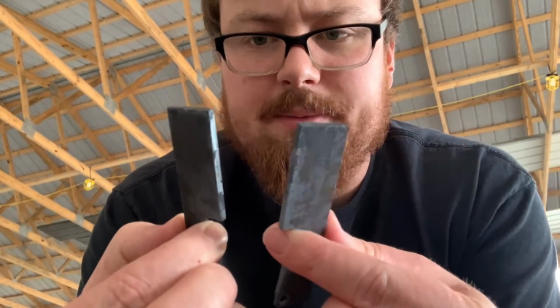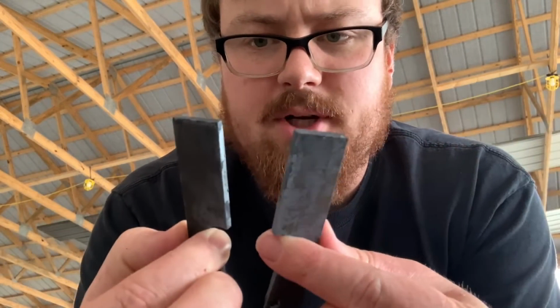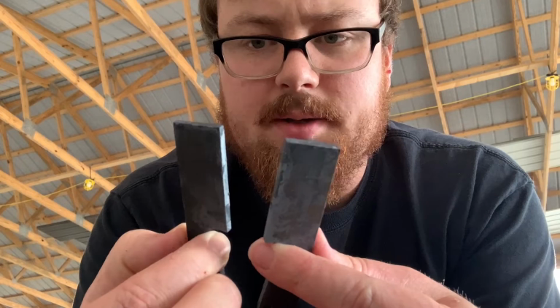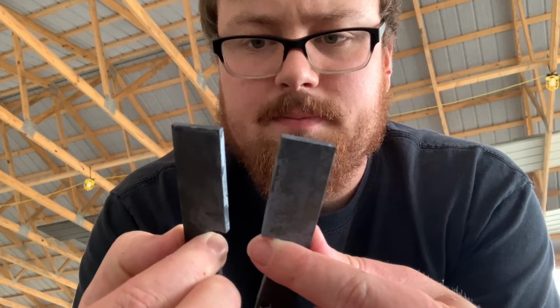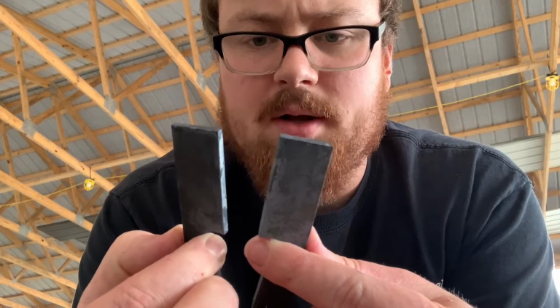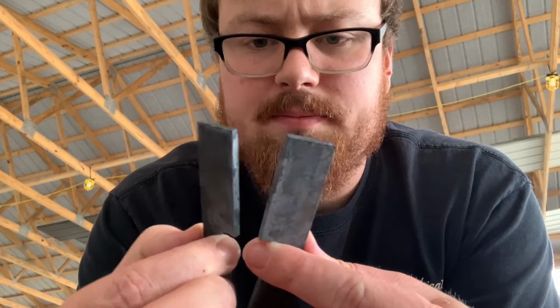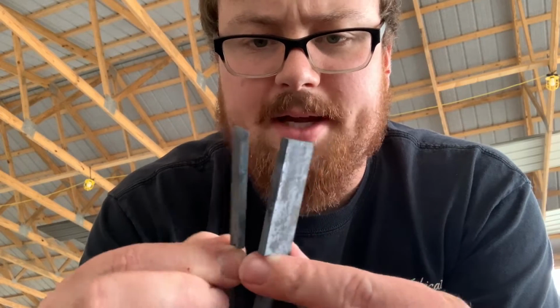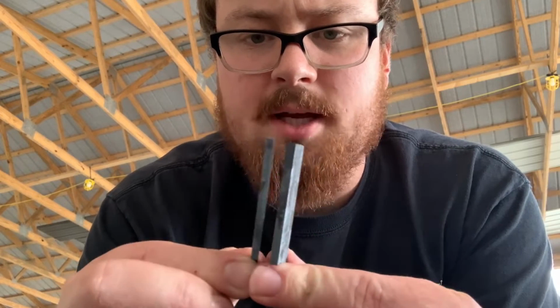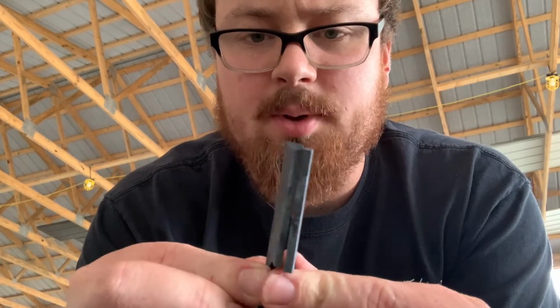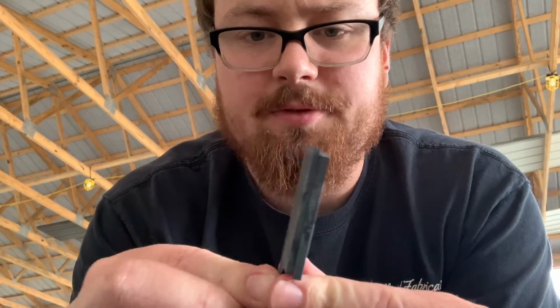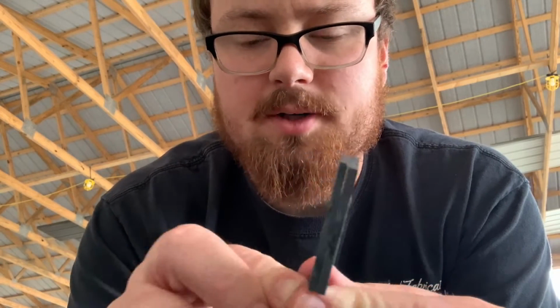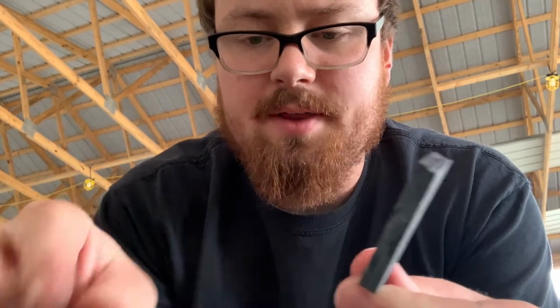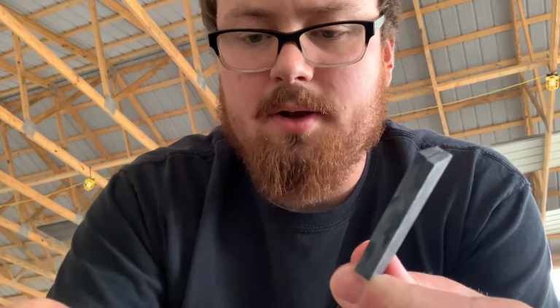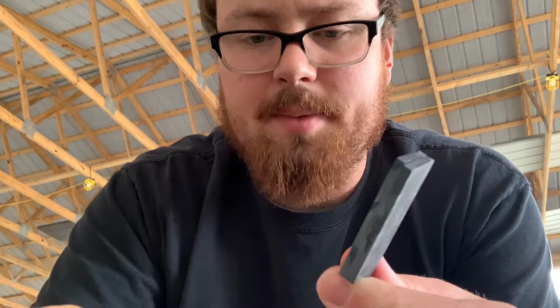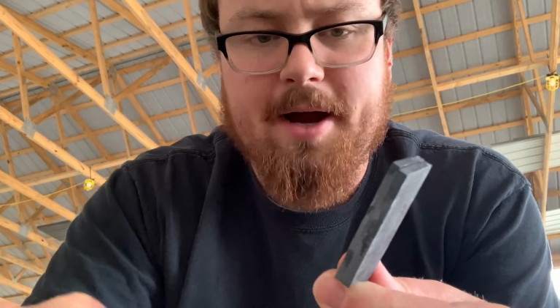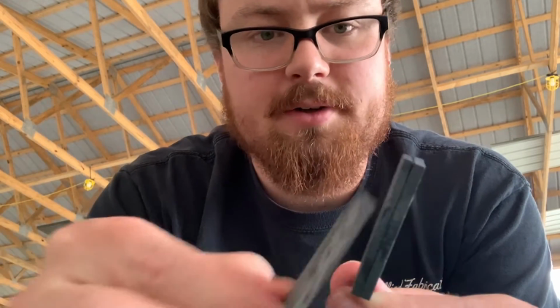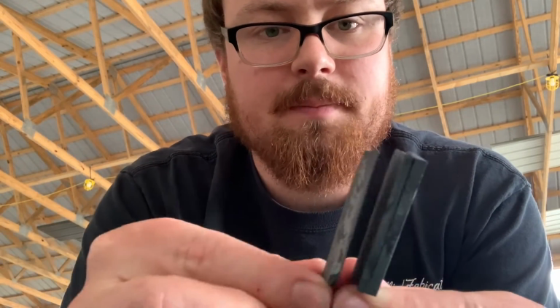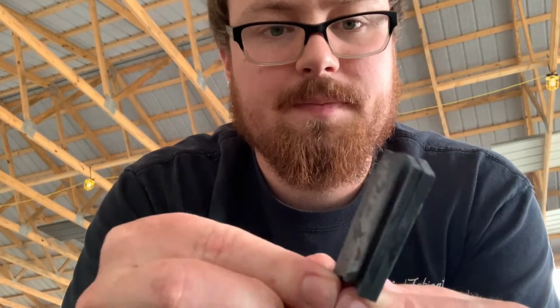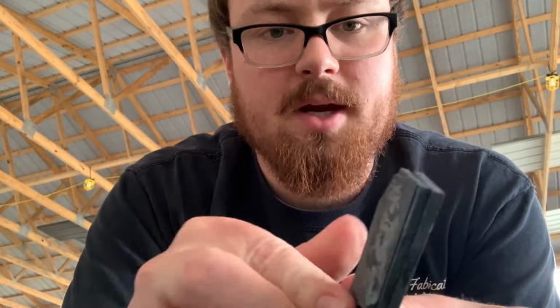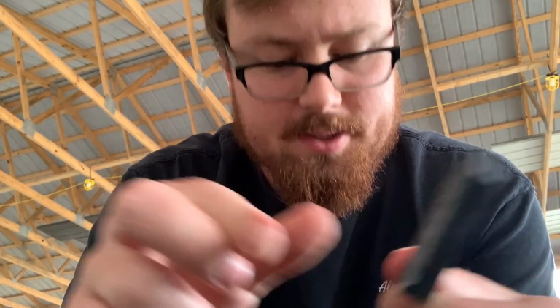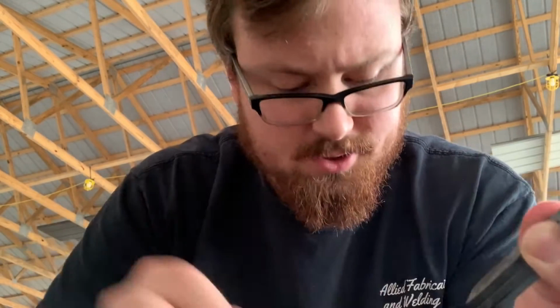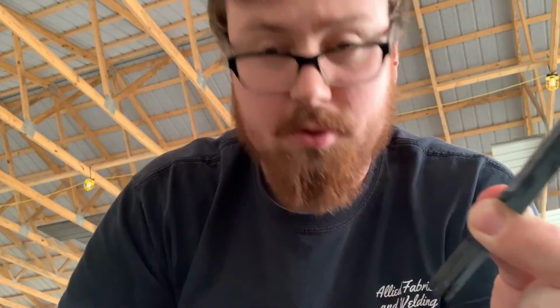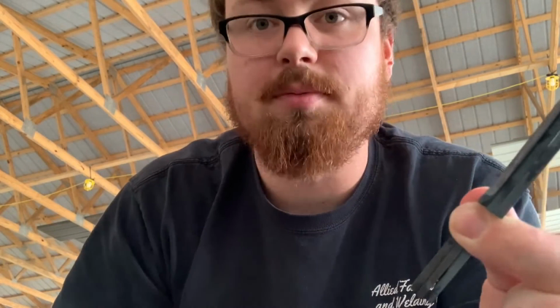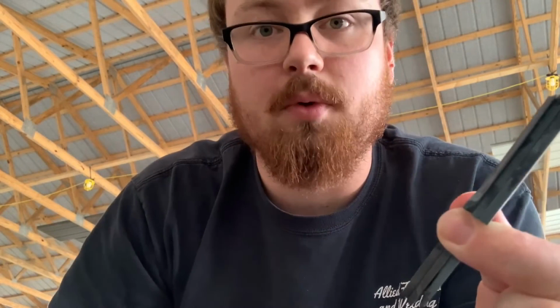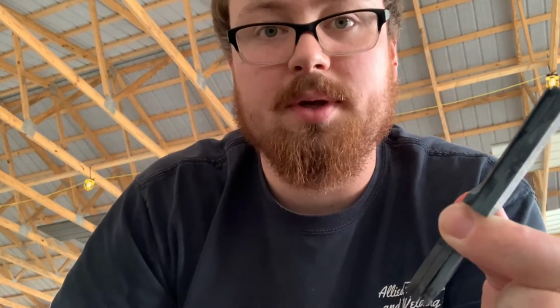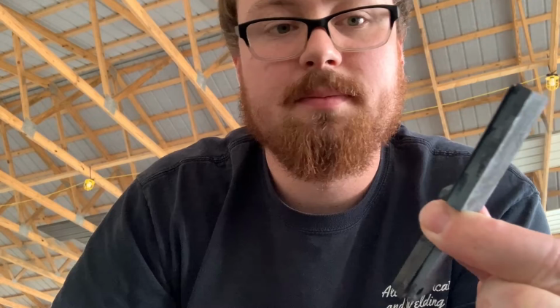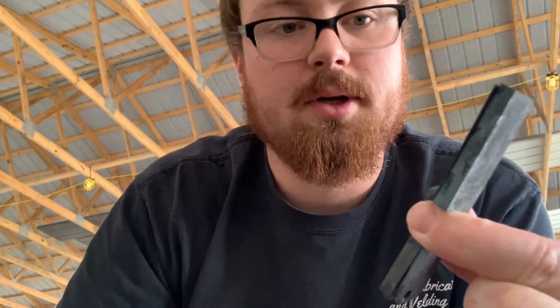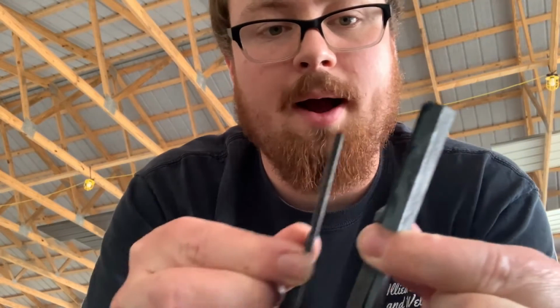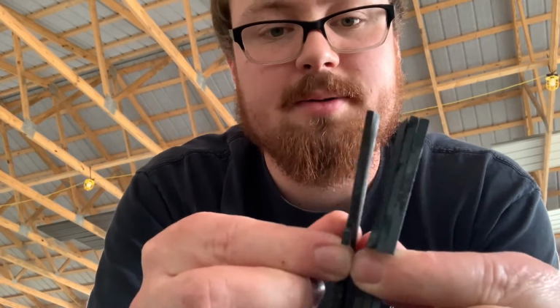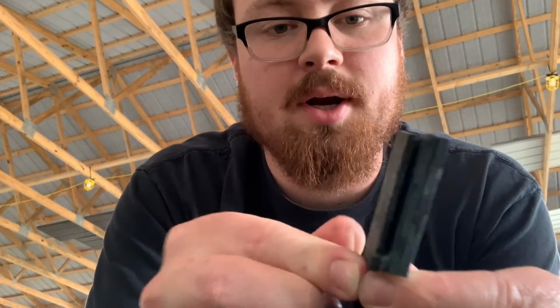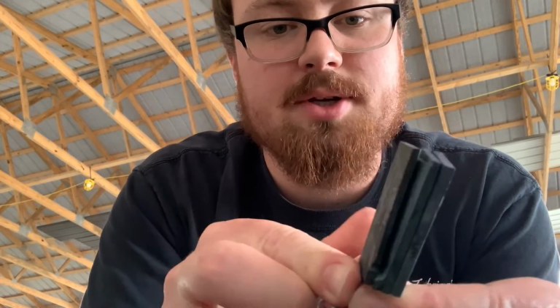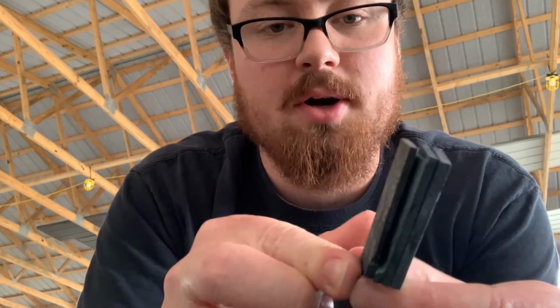I'm going to temper them first, and then I'll clean them up after. Get them nice and smooth before we grind and put an edge on them.